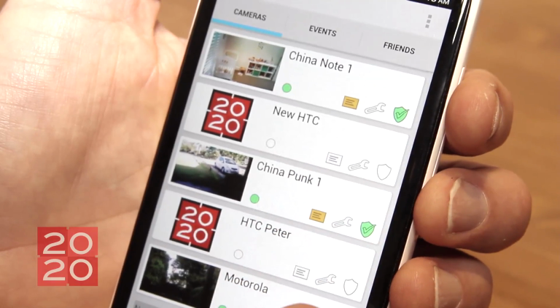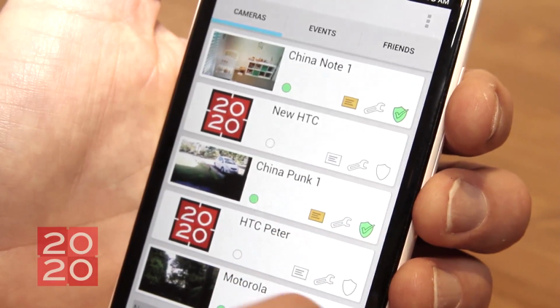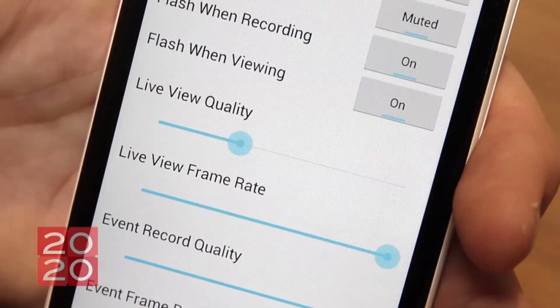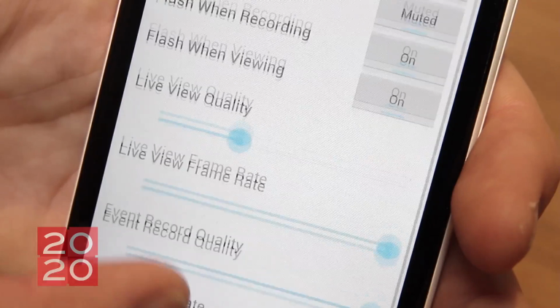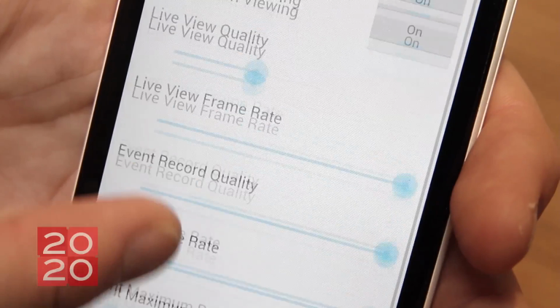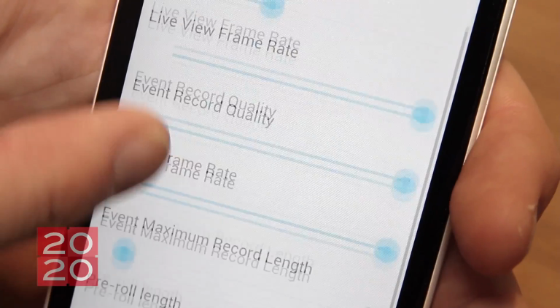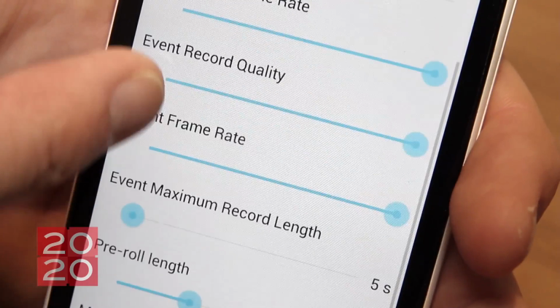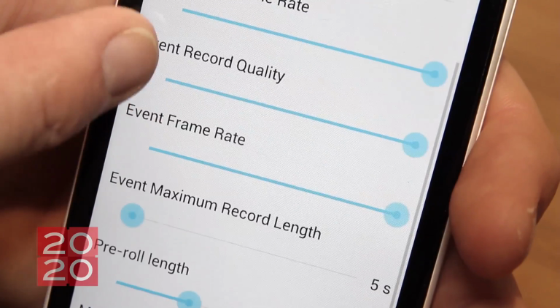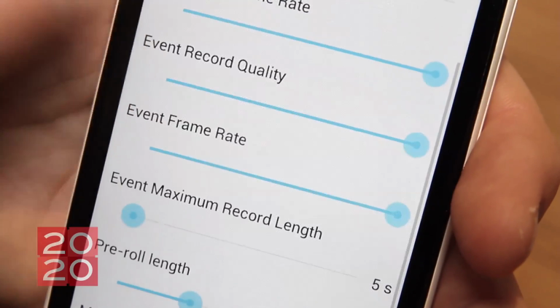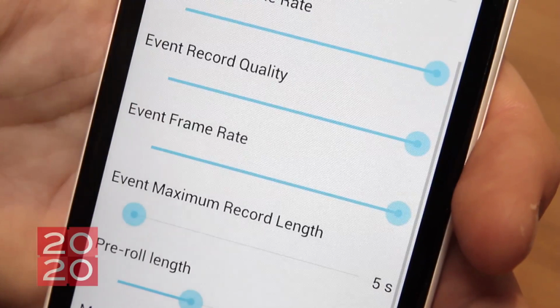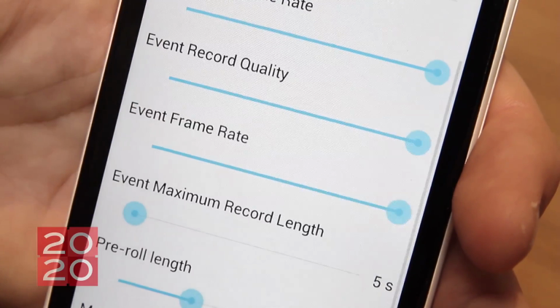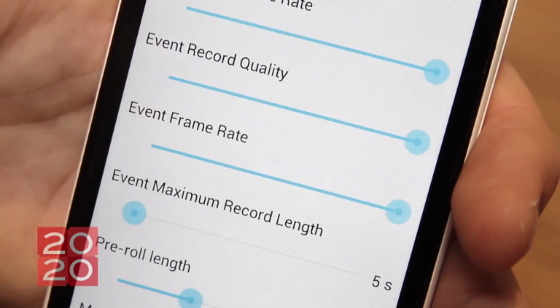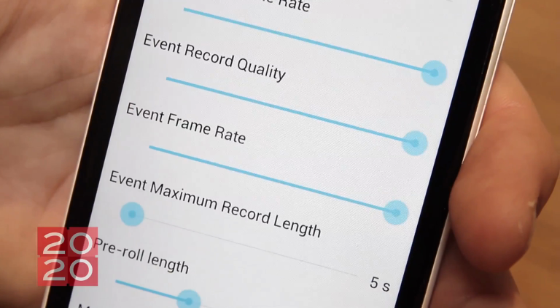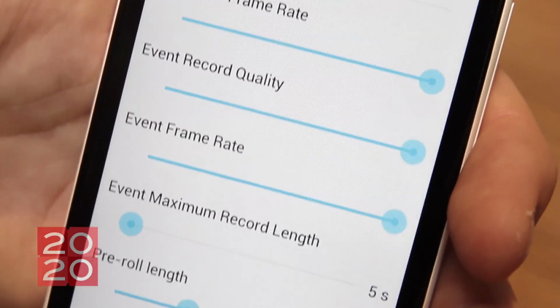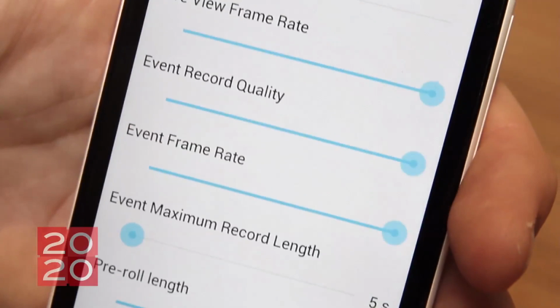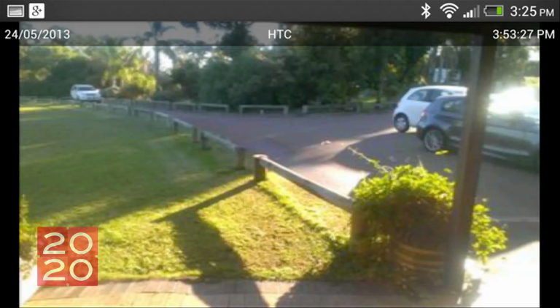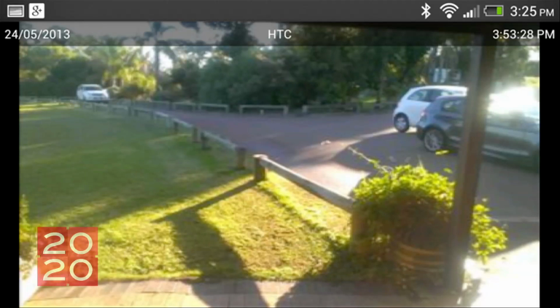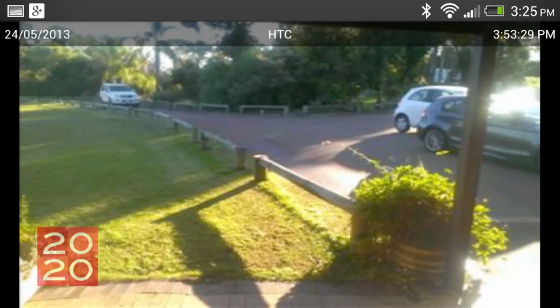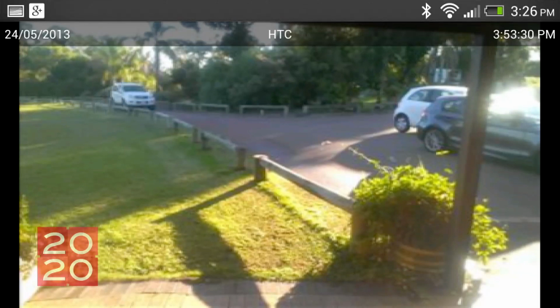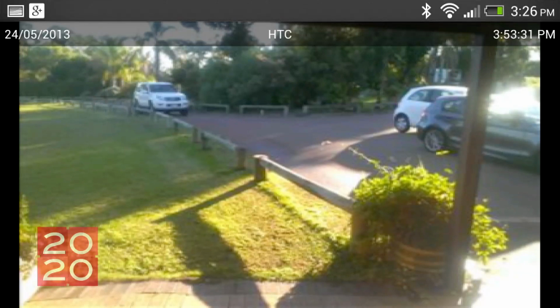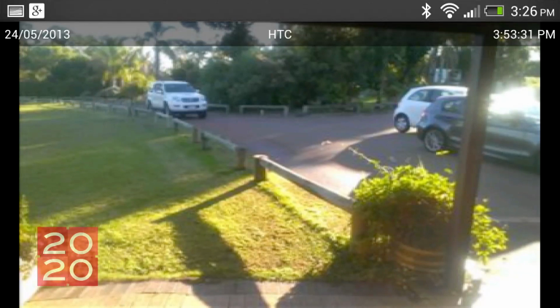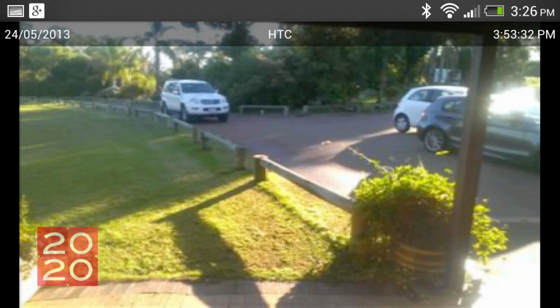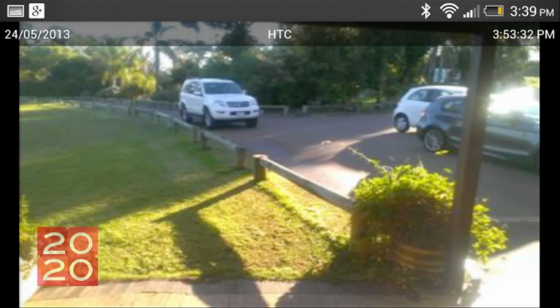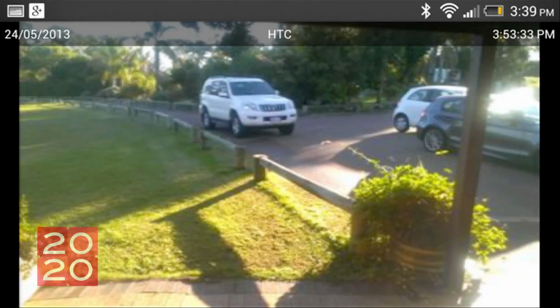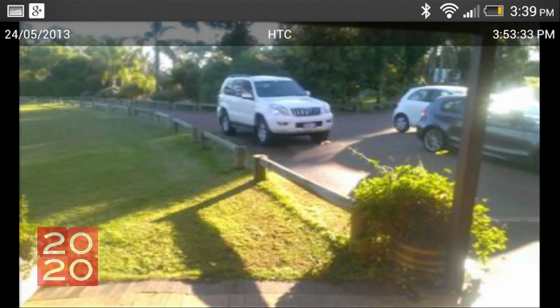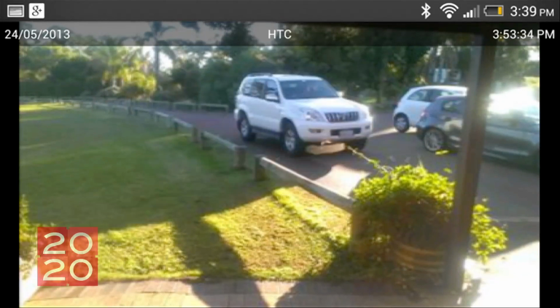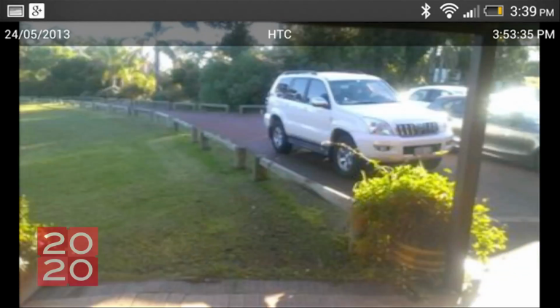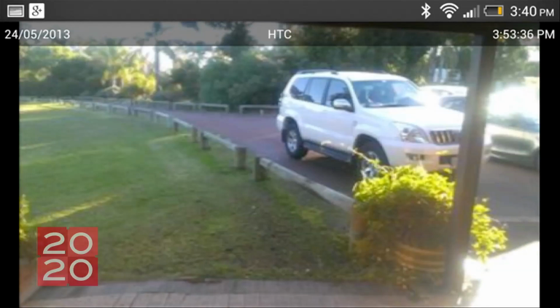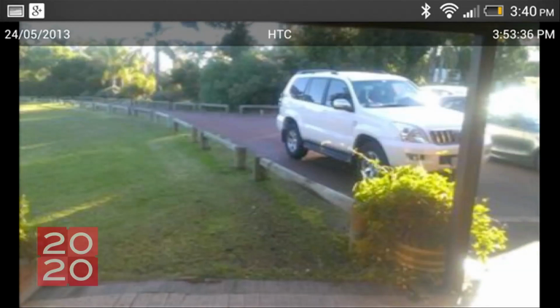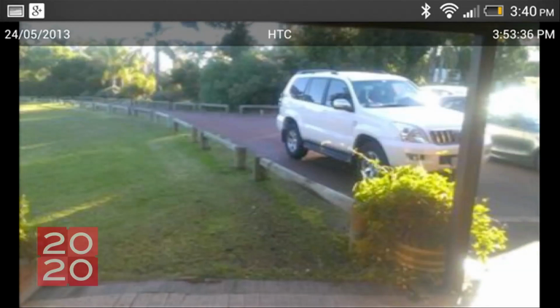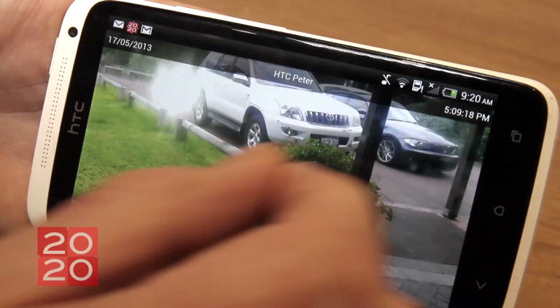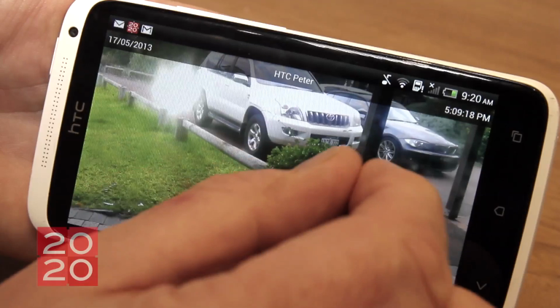Twenty20 is really simple to set up. Within minutes, you'll be receiving live high-definition images to your everyday phone.